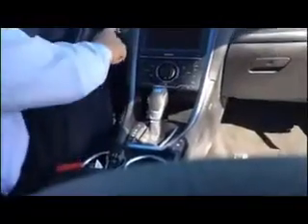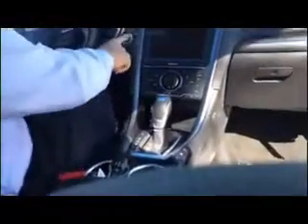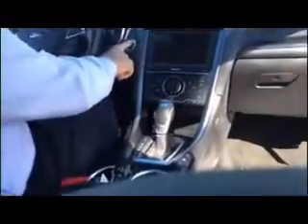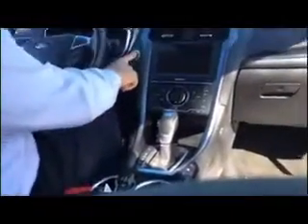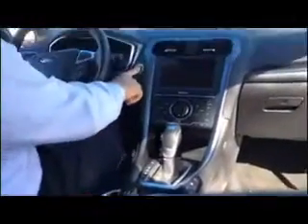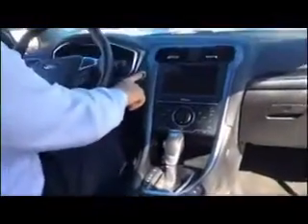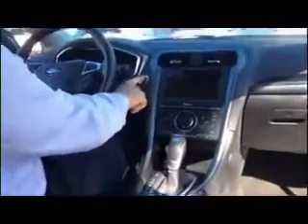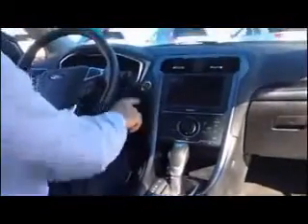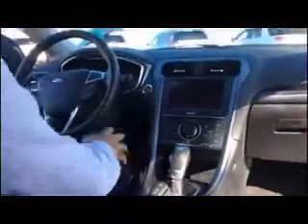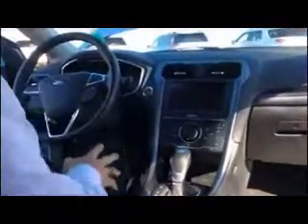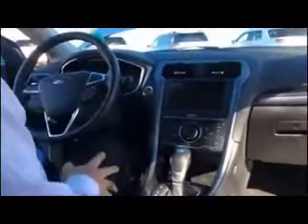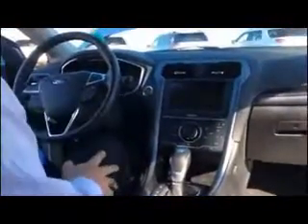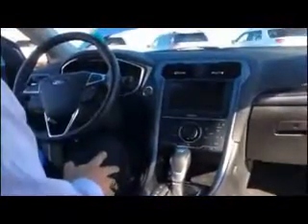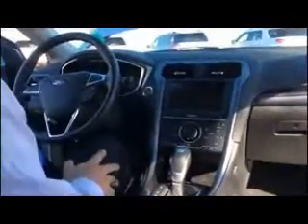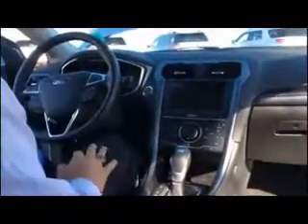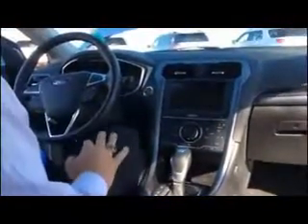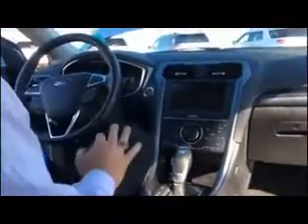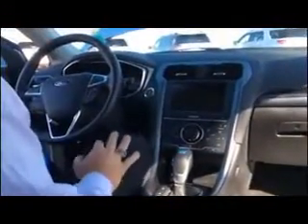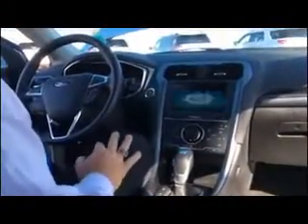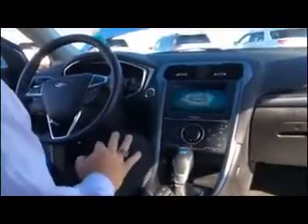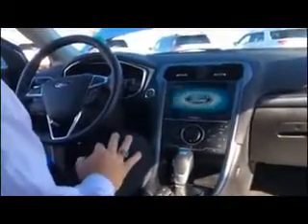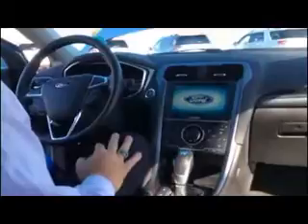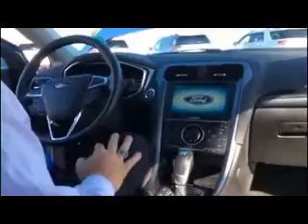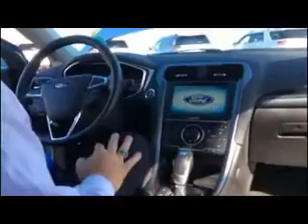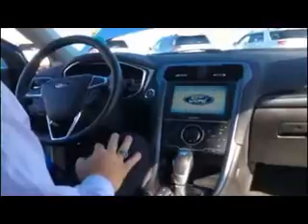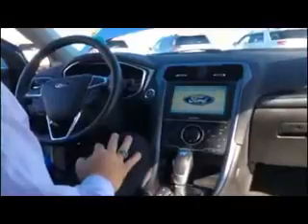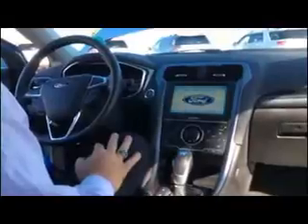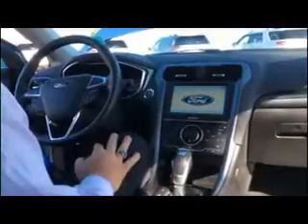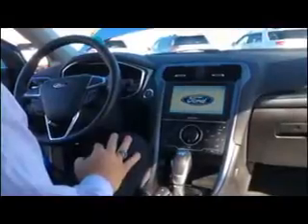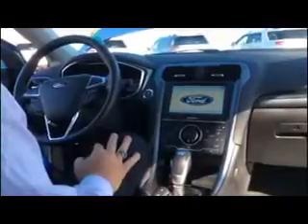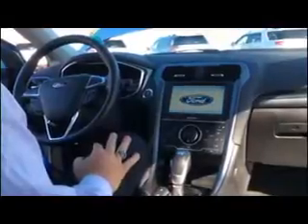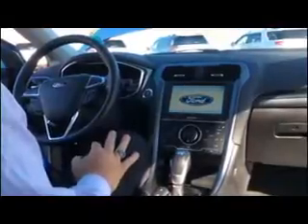I'm going to turn on the engine. It's a push start, and the engine is actually on. You hear no noise whatsoever.